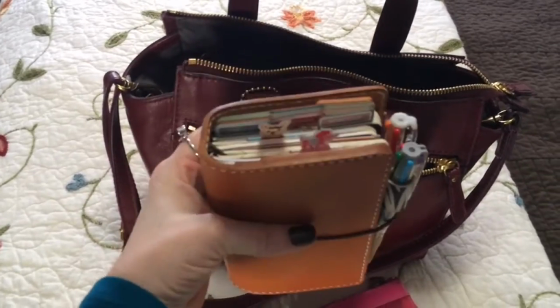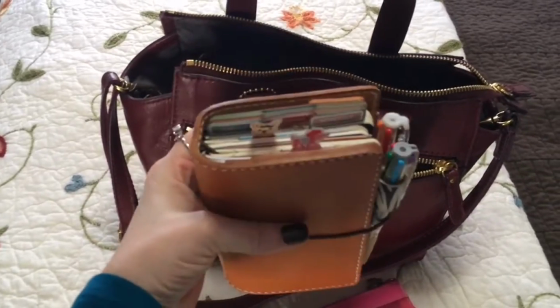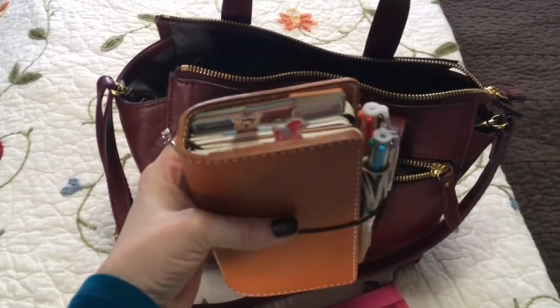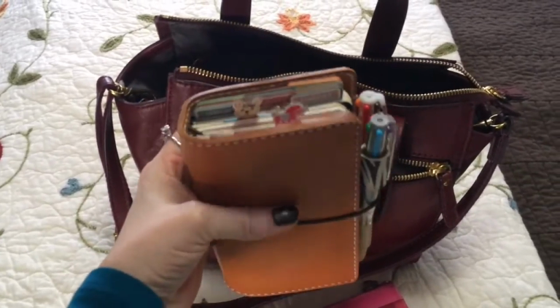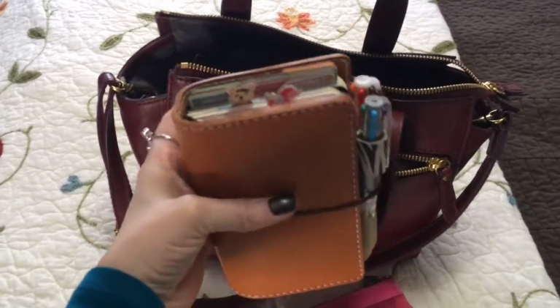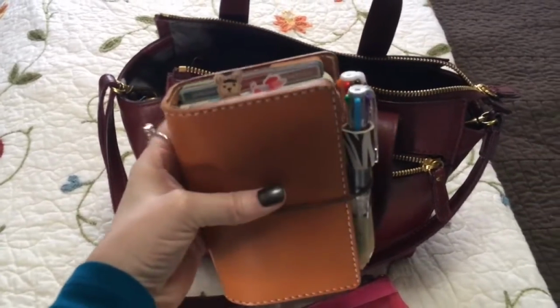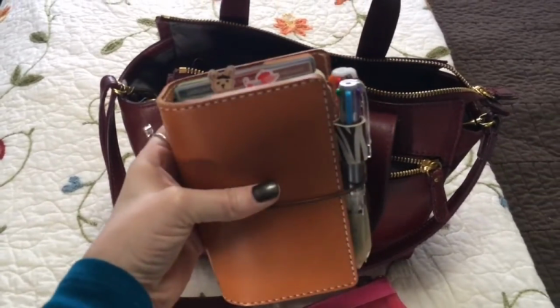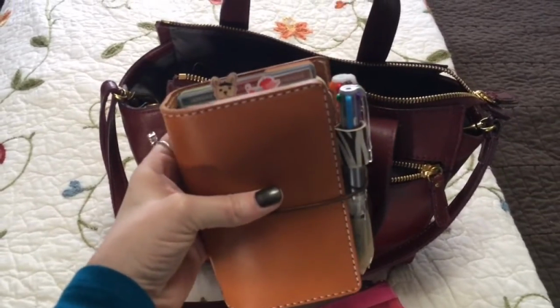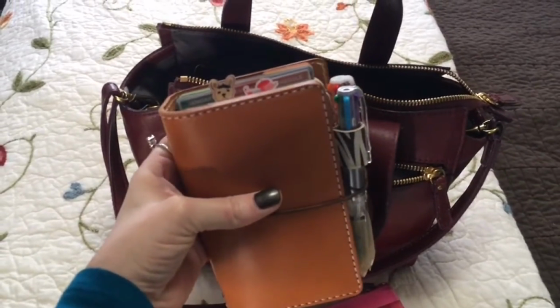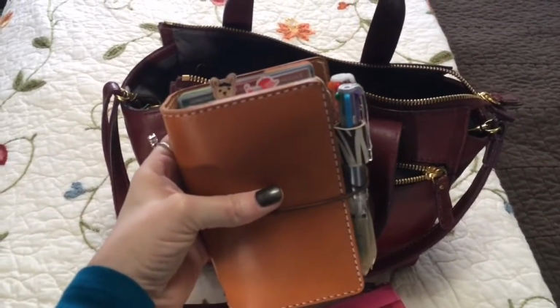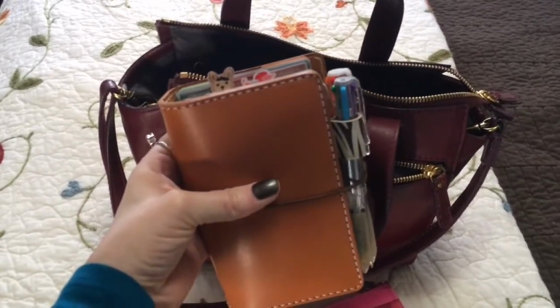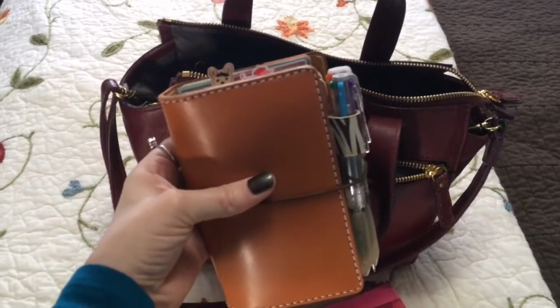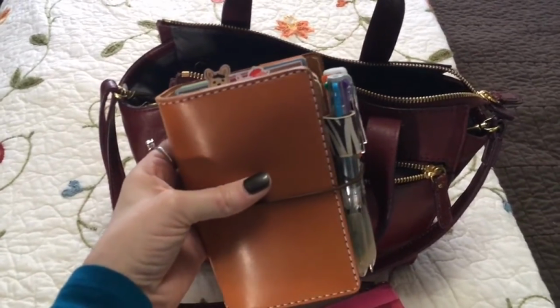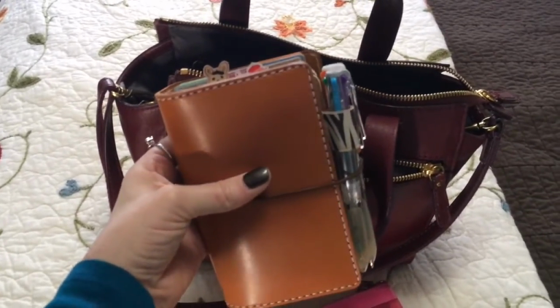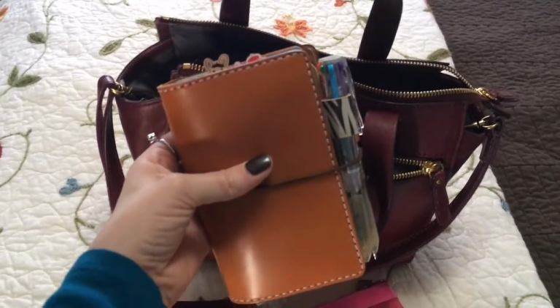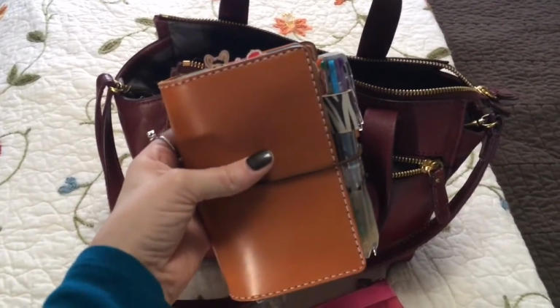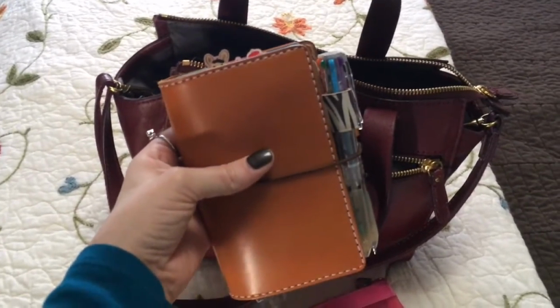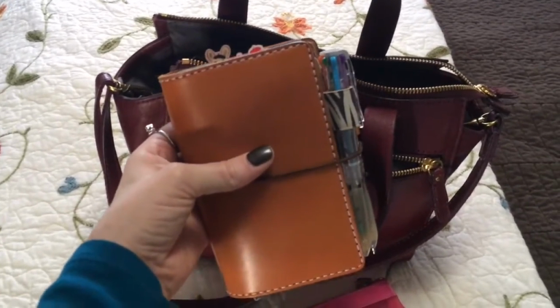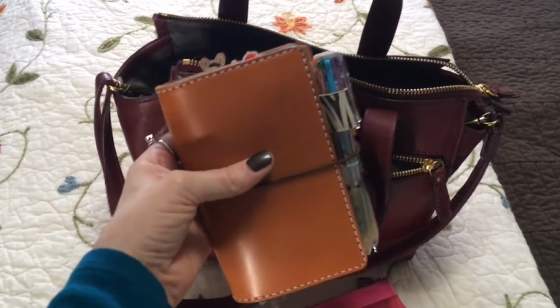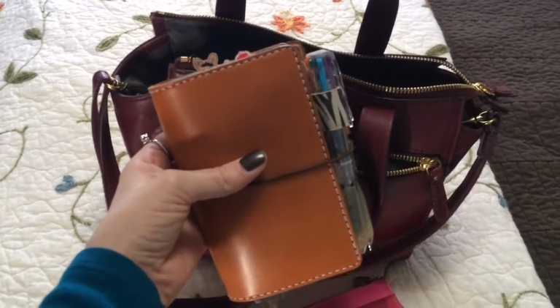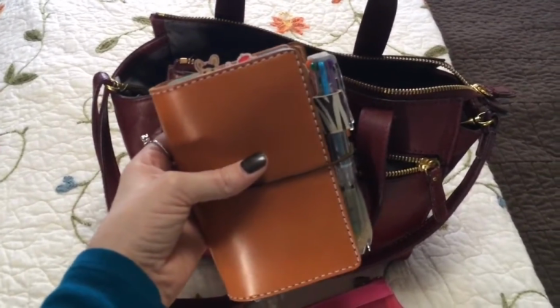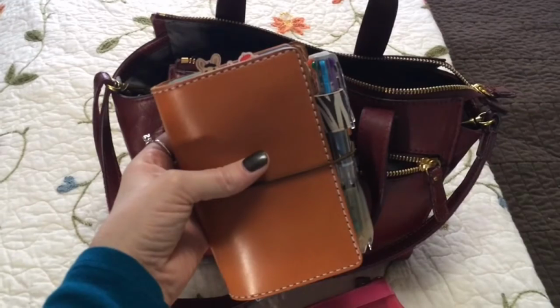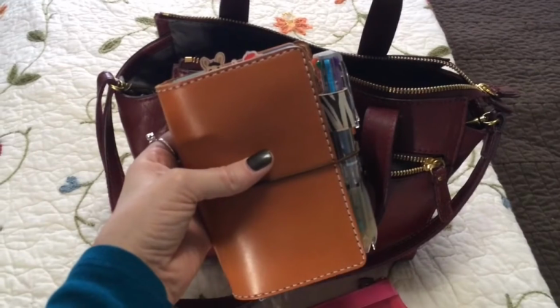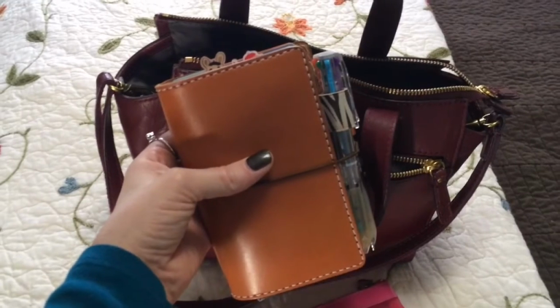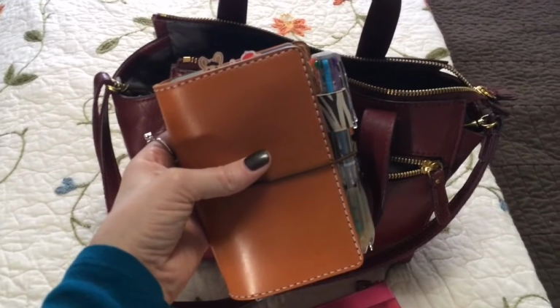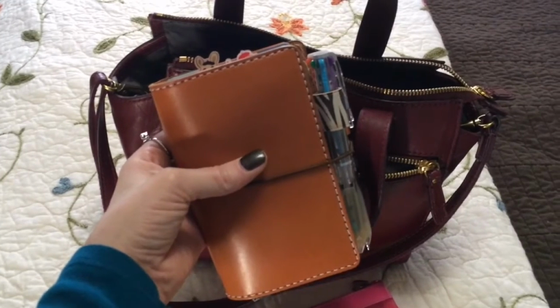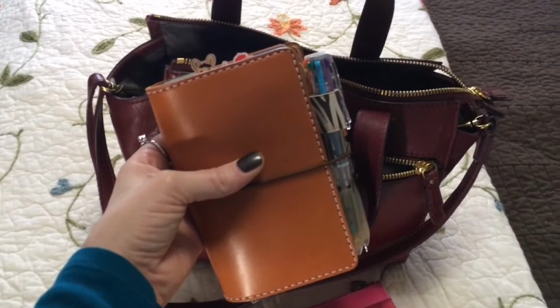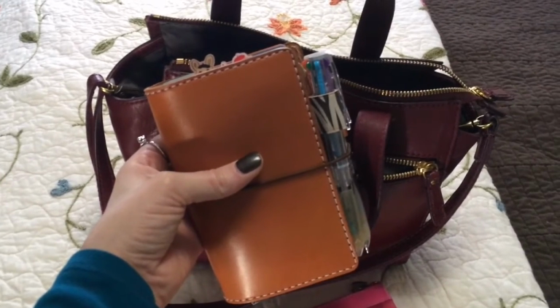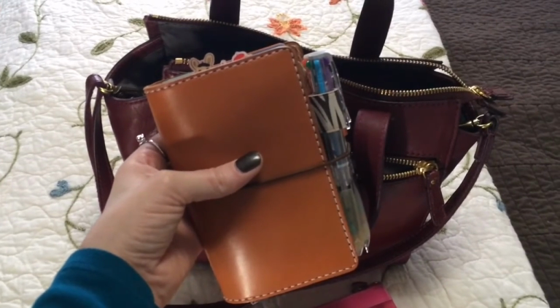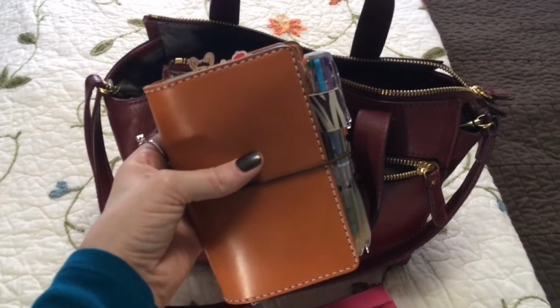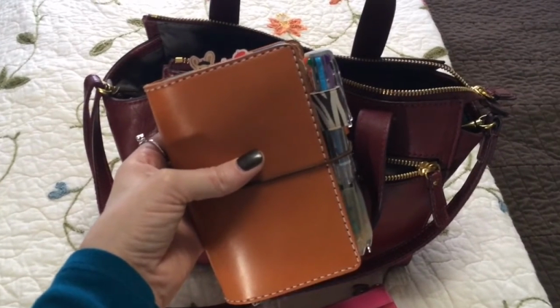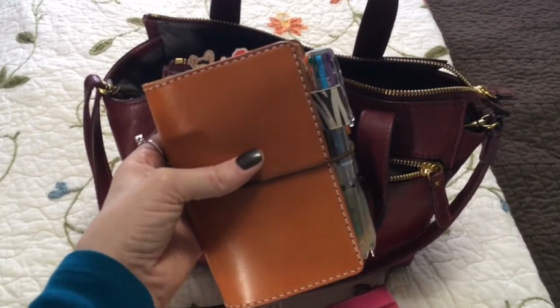And I'm going to do a separate video showing the inside of this, so stay tuned for a peek of that.